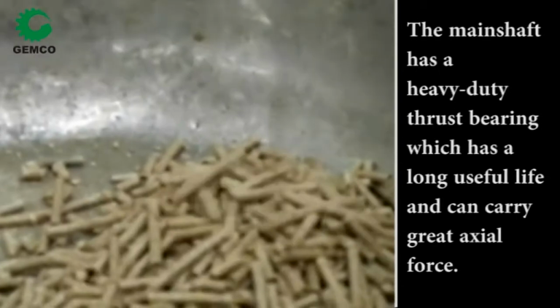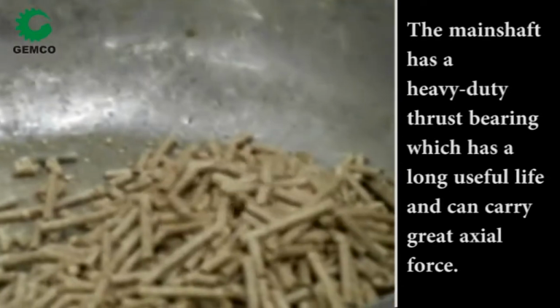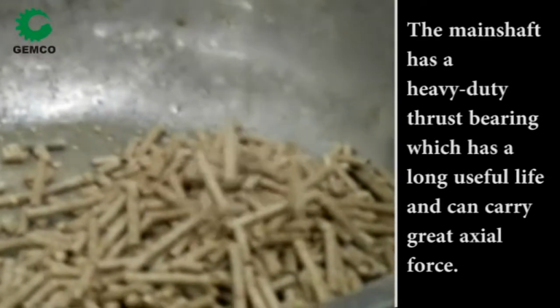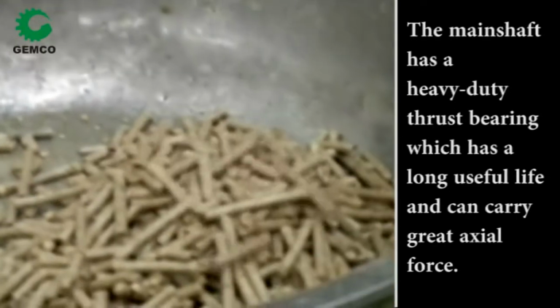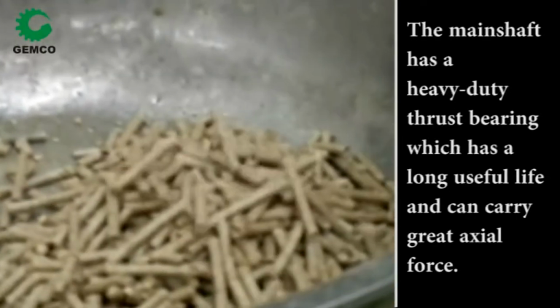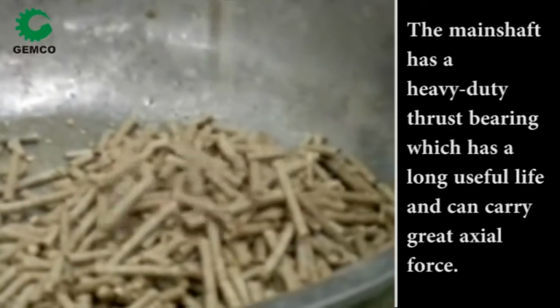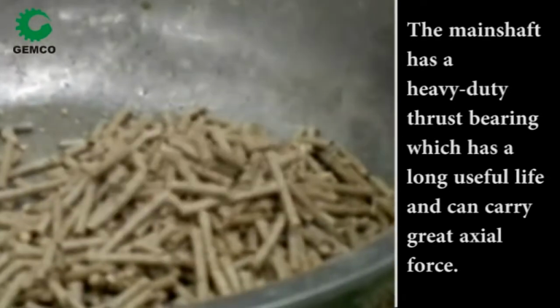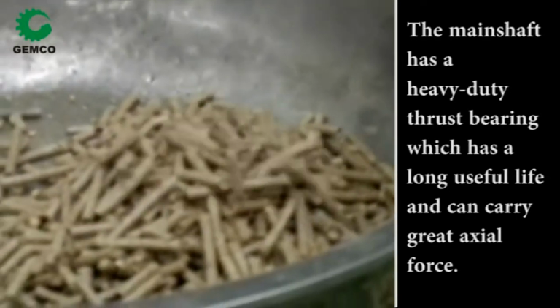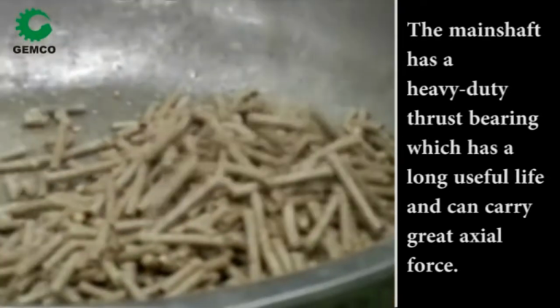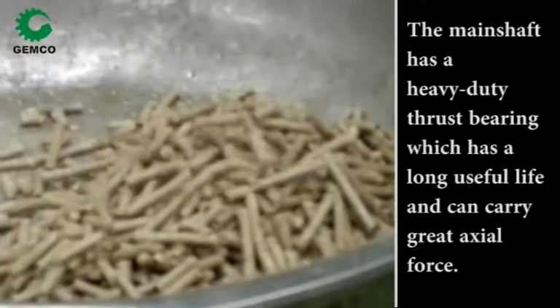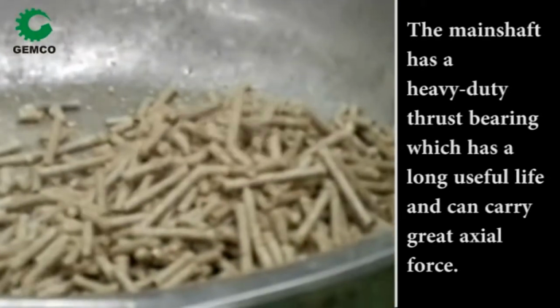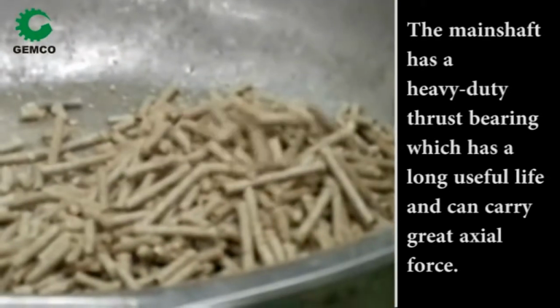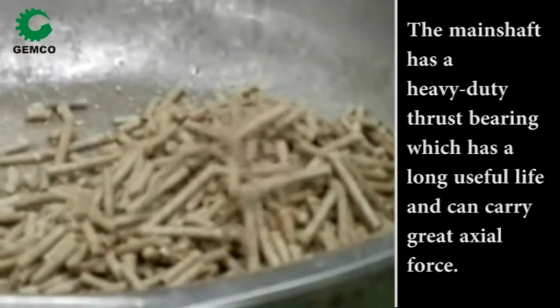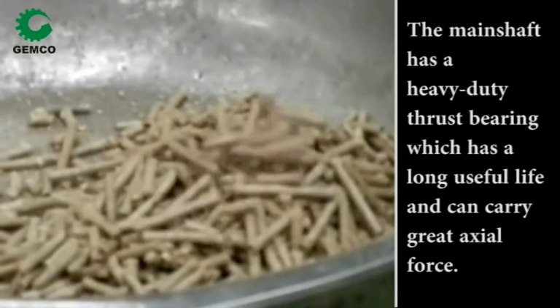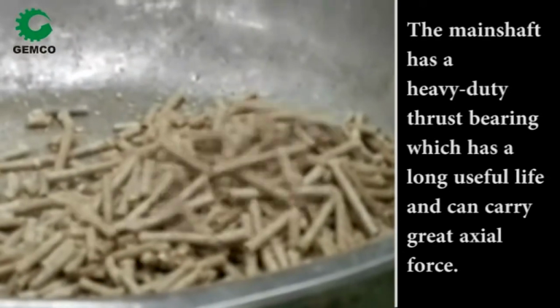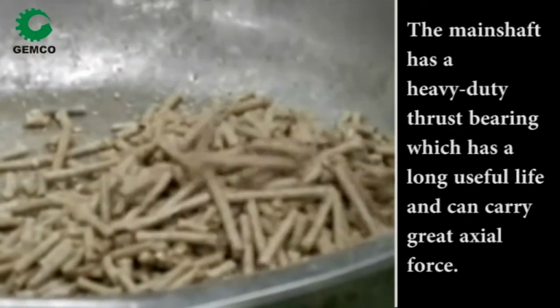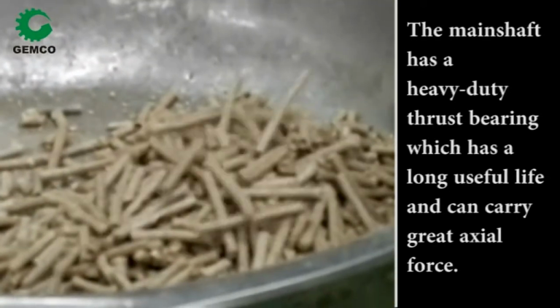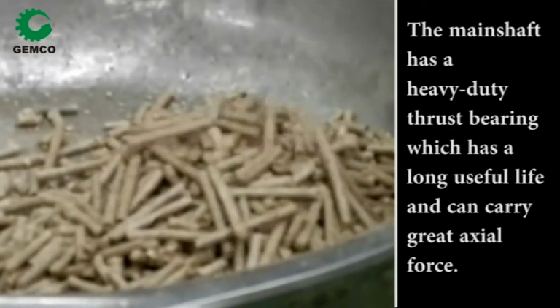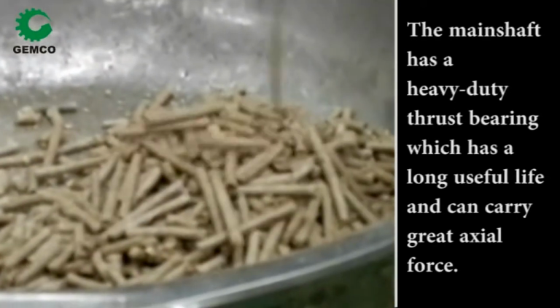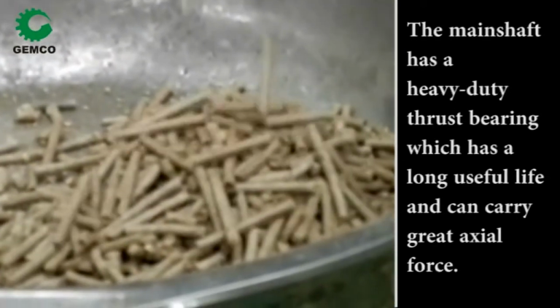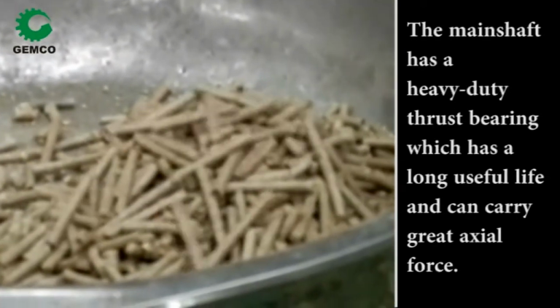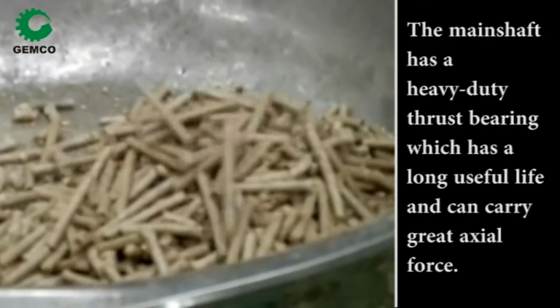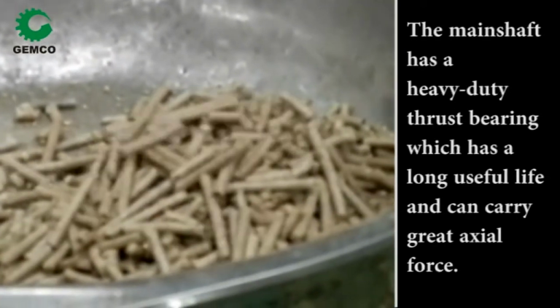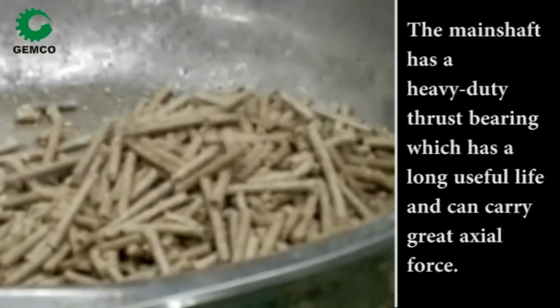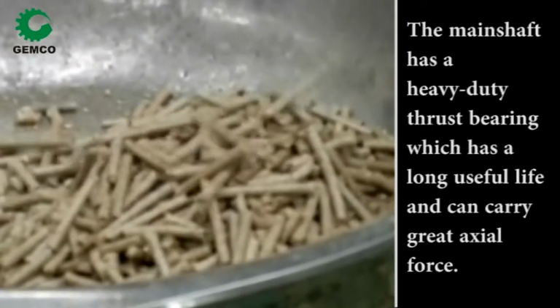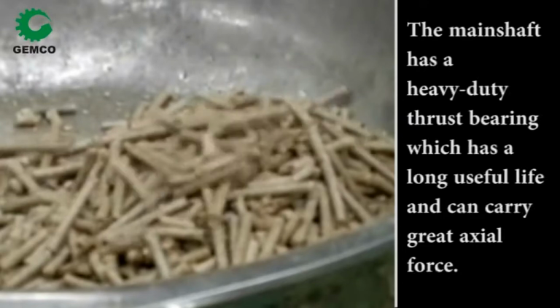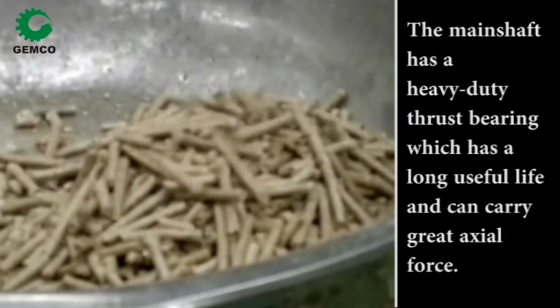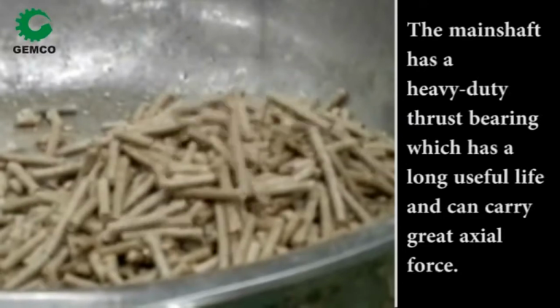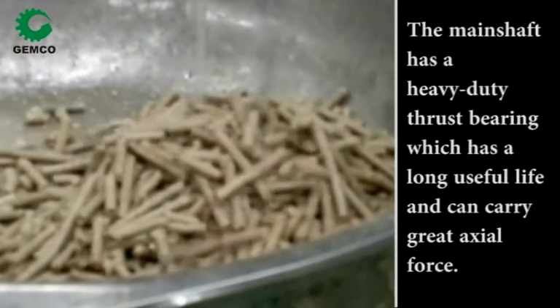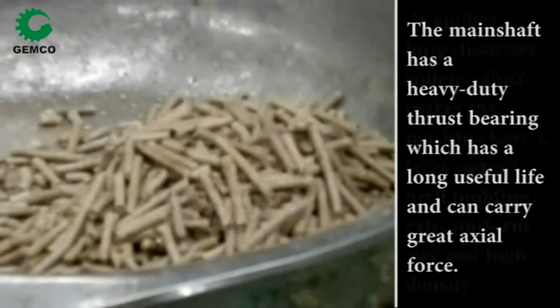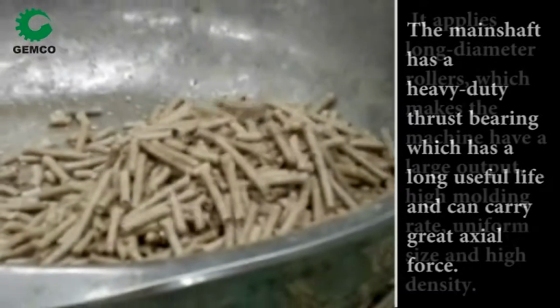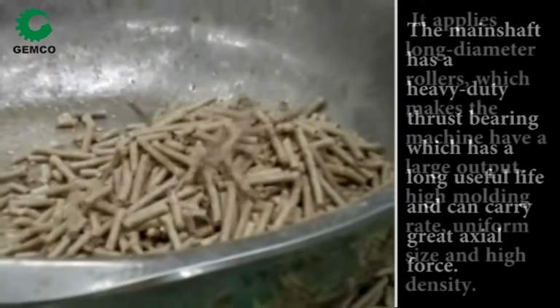The main shaft has a heavy-duty thrust bearing which has a long useful life and can carry great axial force.